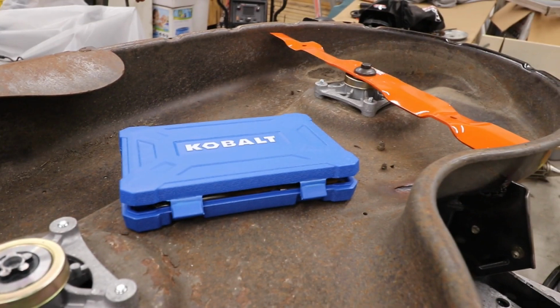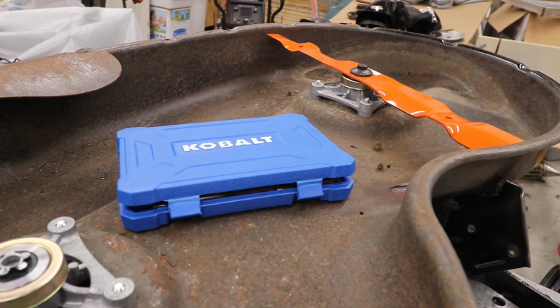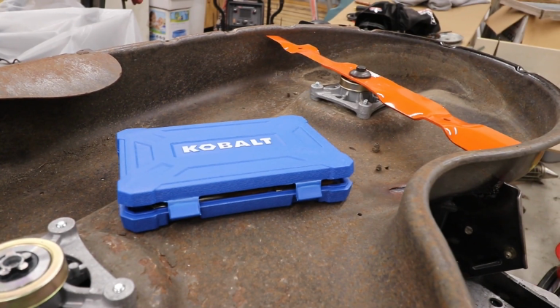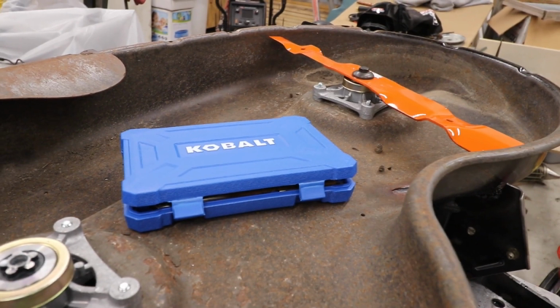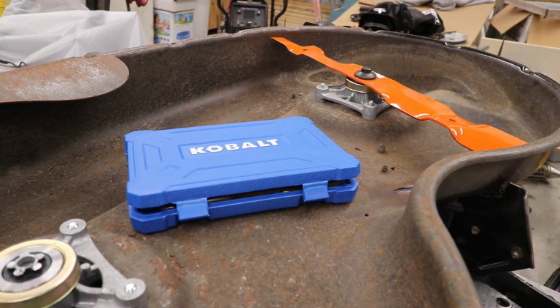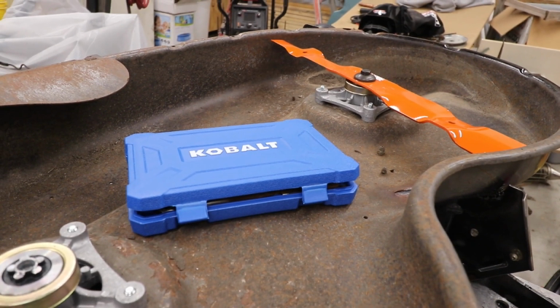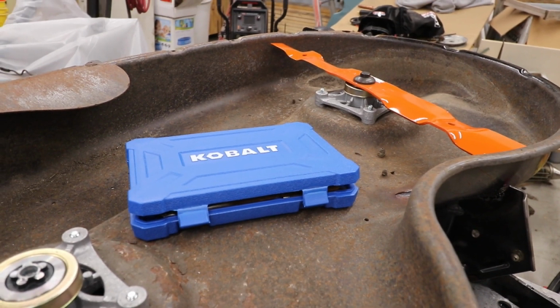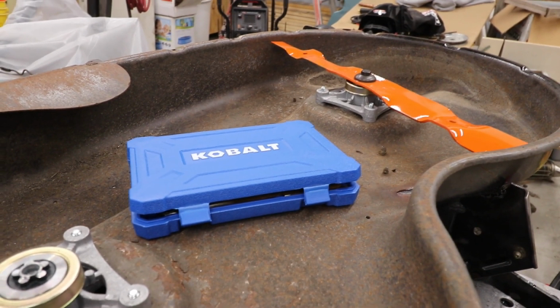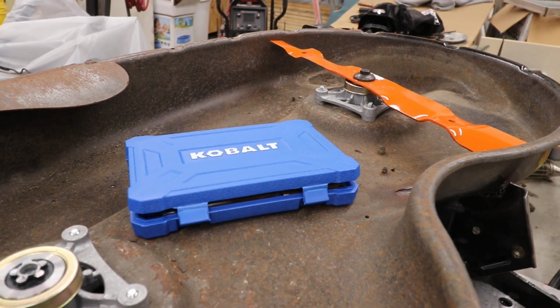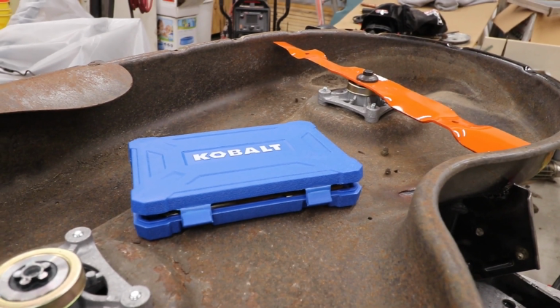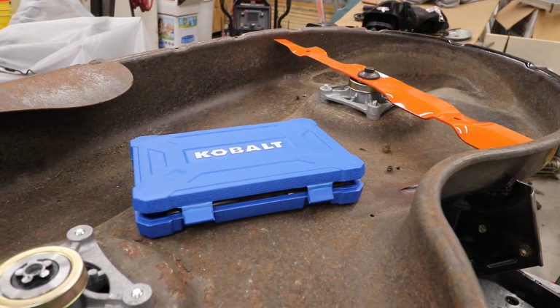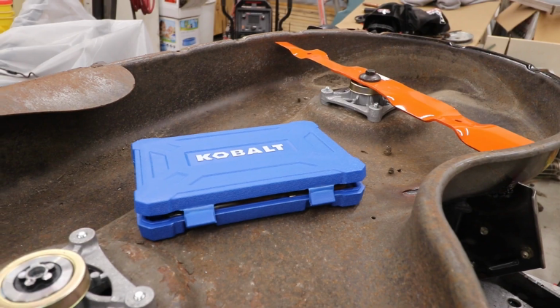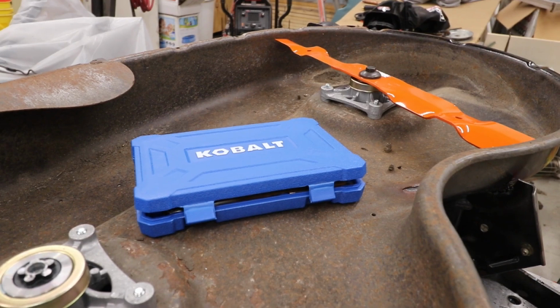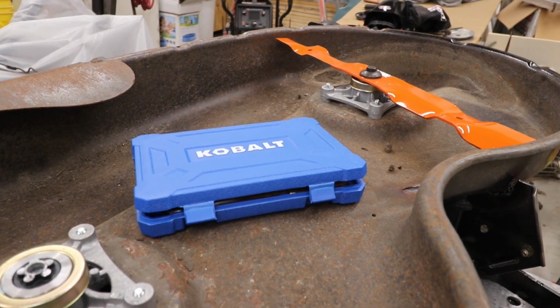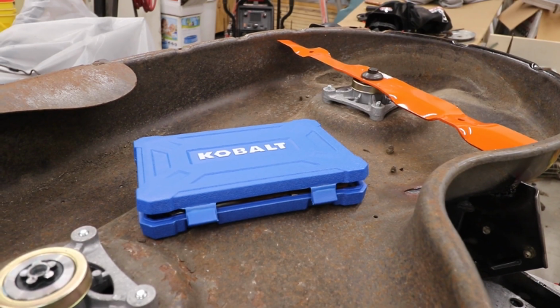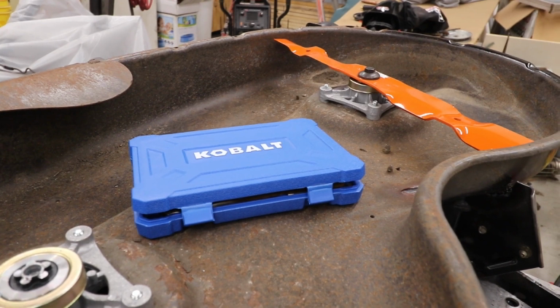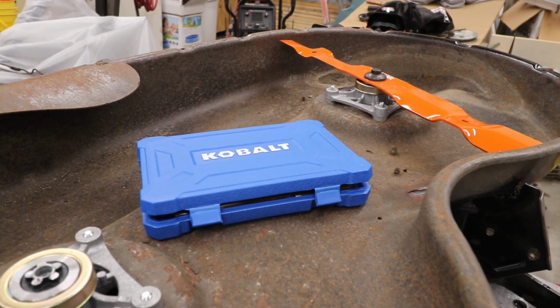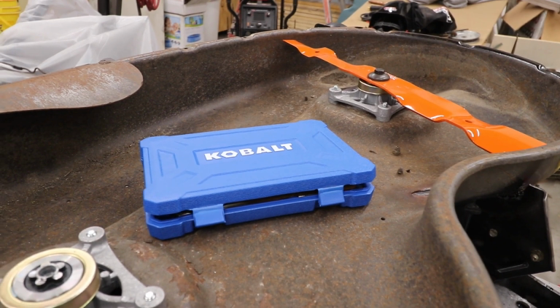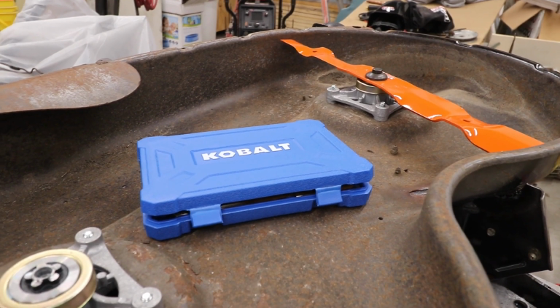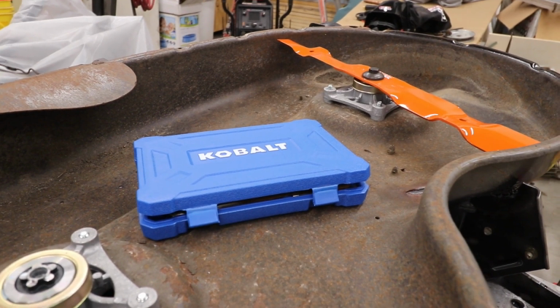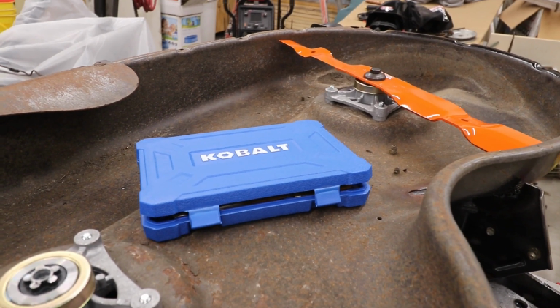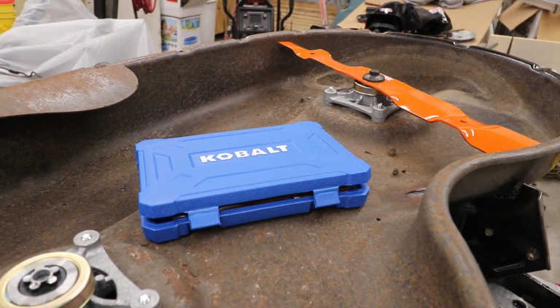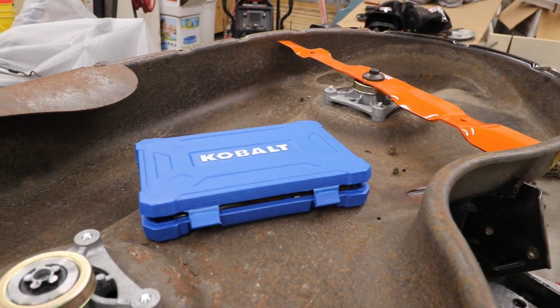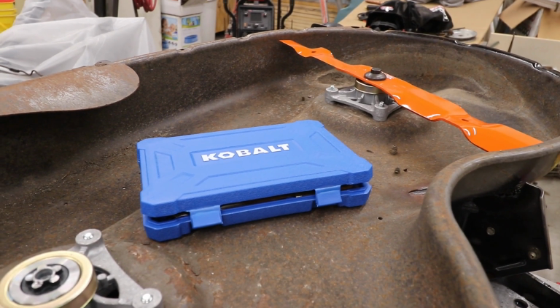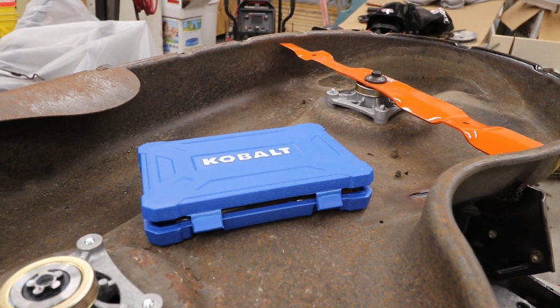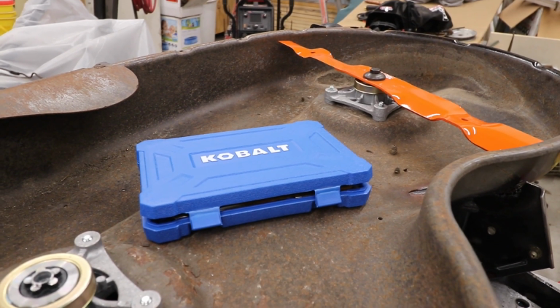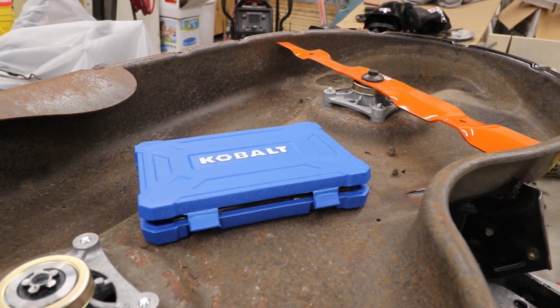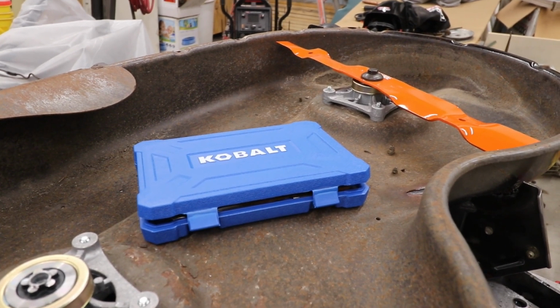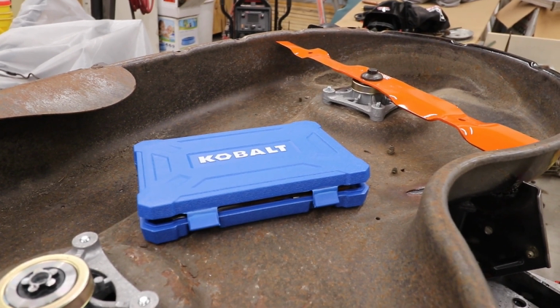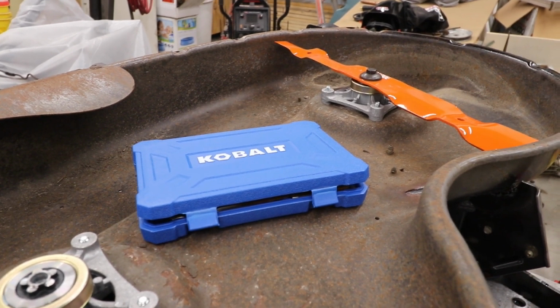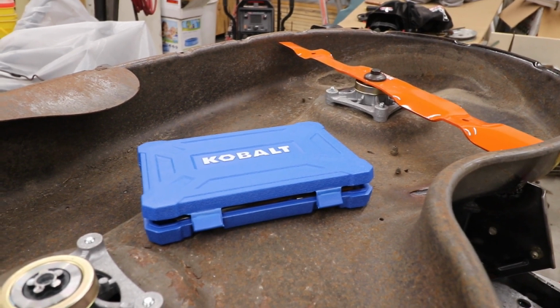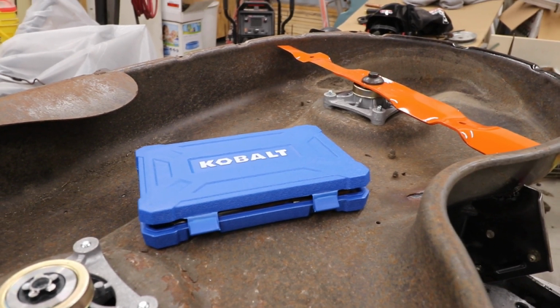I'm just gonna clean this up and we'll mount our other blade for the mower project. Thanks for watching — if you found this helpful, don't forget to like, share, and subscribe, and as always, until next time.